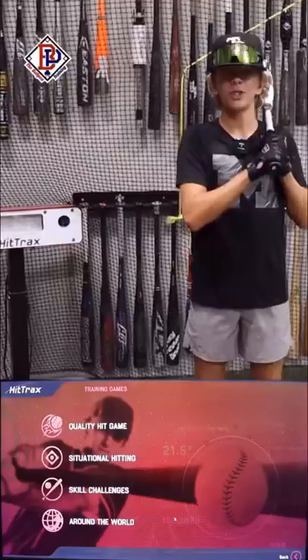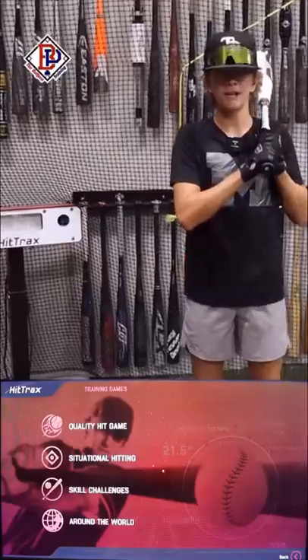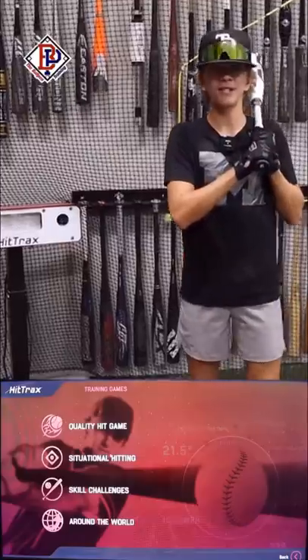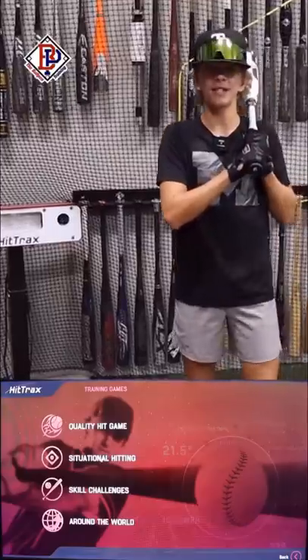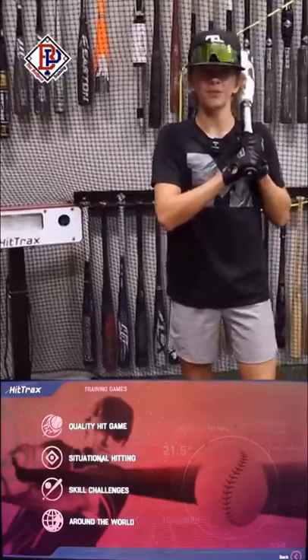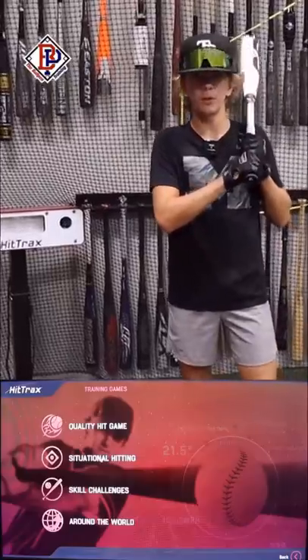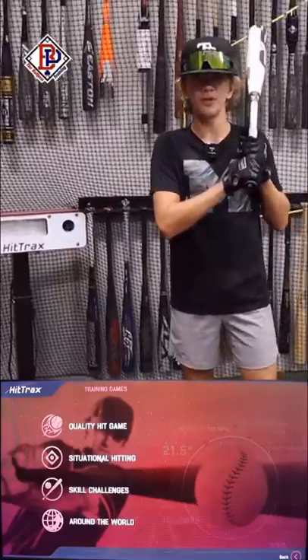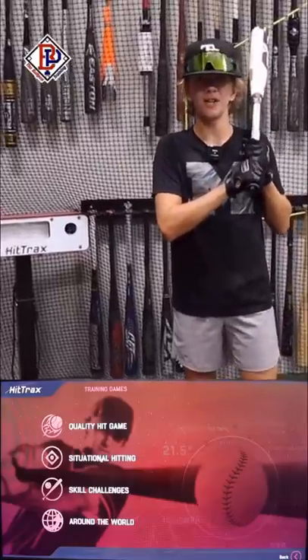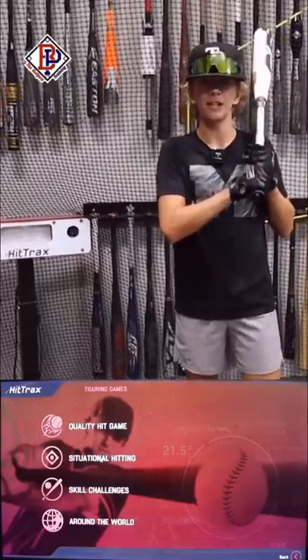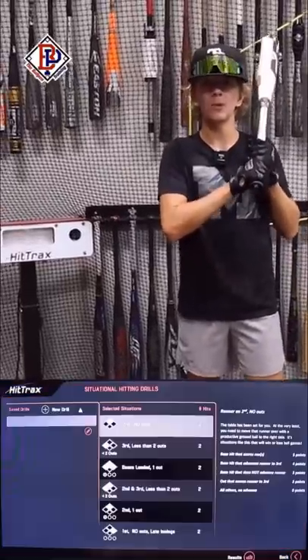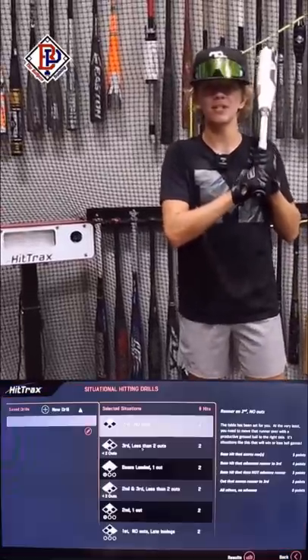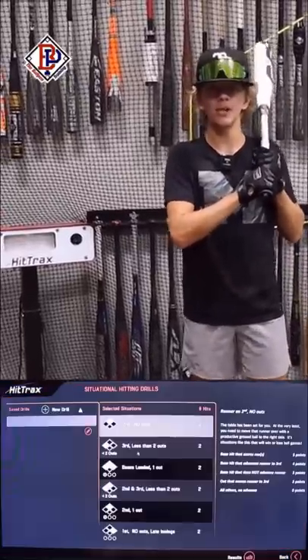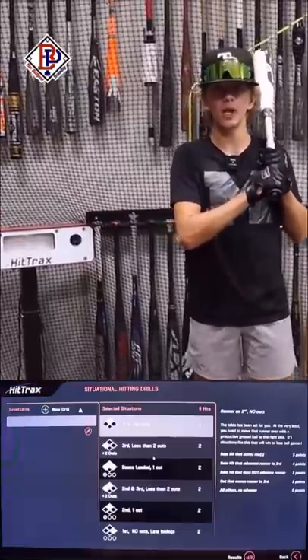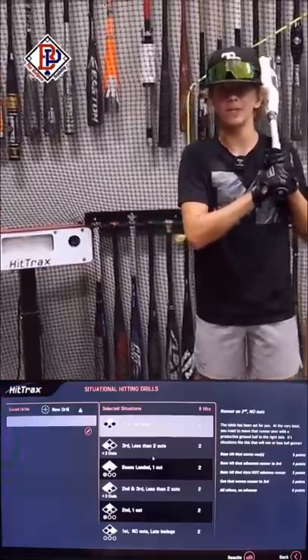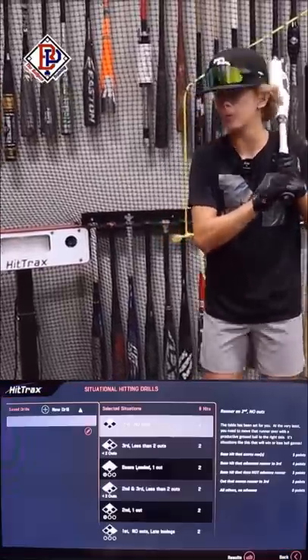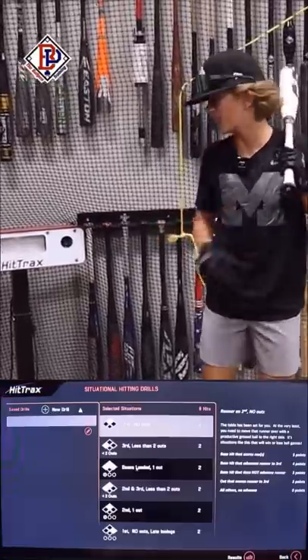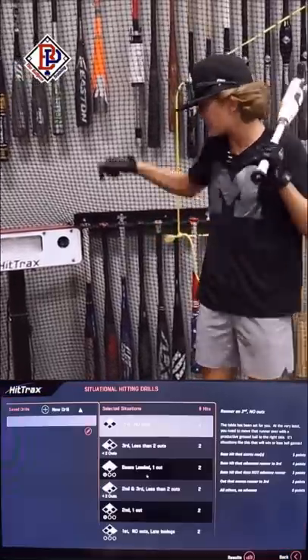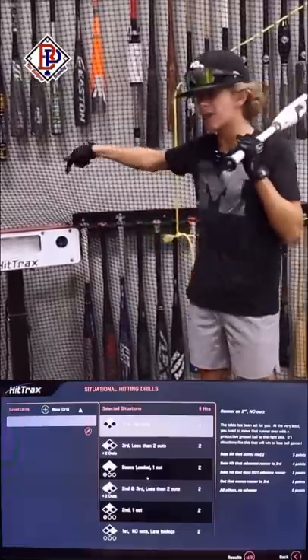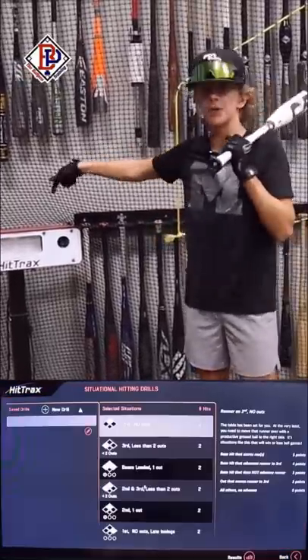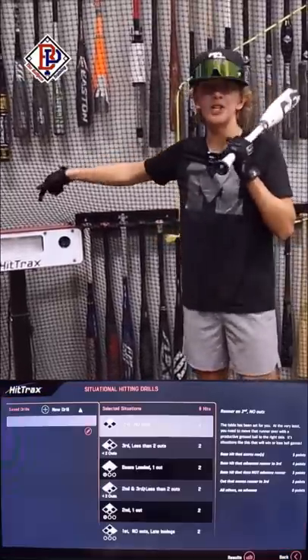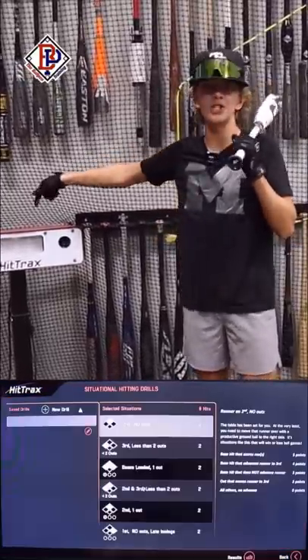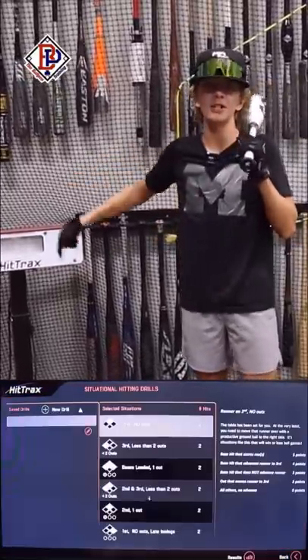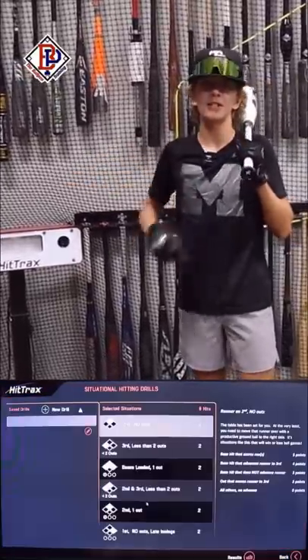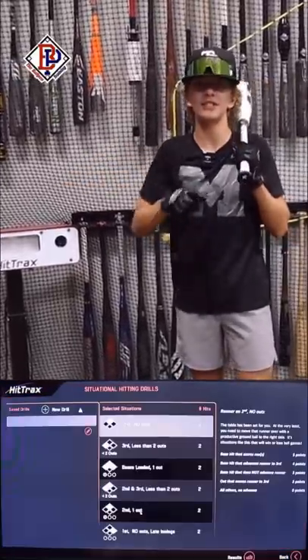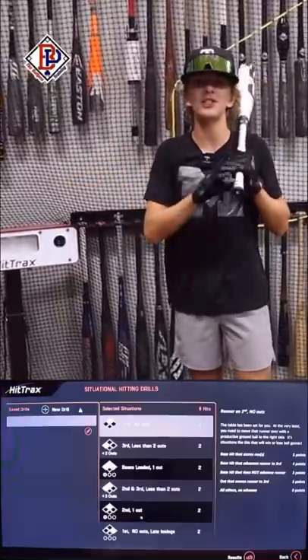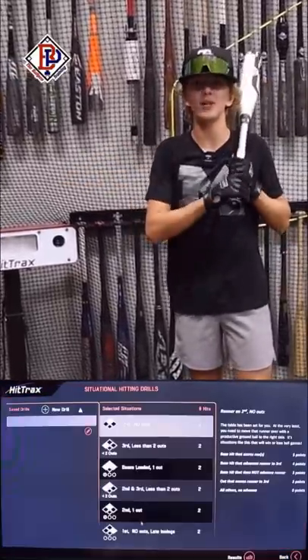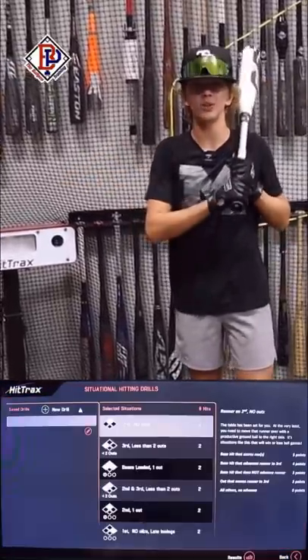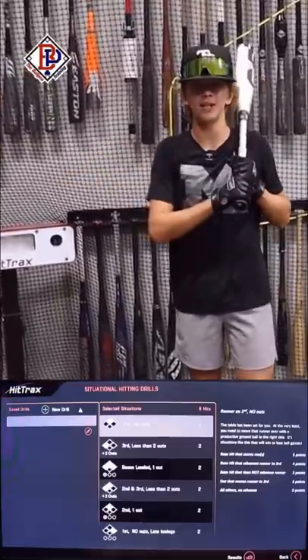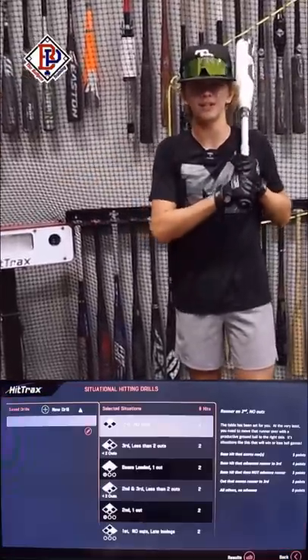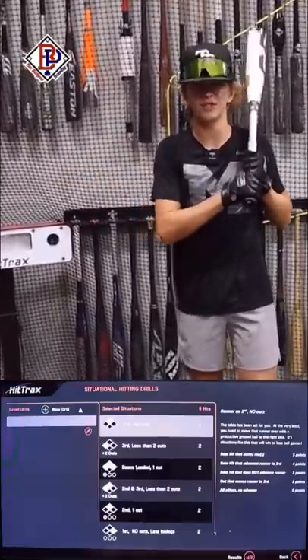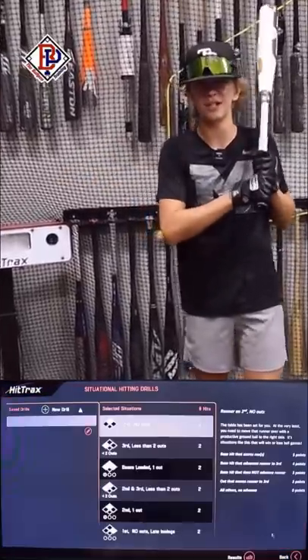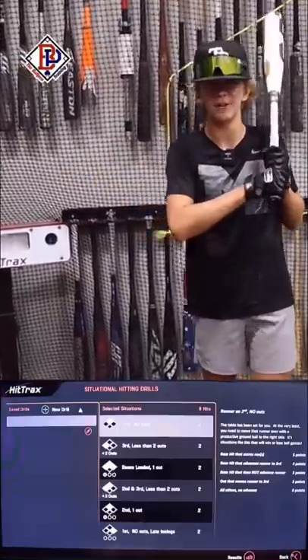What's up guys, Jax here with the Bullpen Training. We just got a new update with our HitTracks home edition — it's situational hitting. Let's check it out.